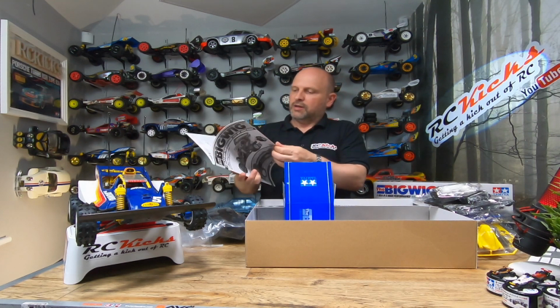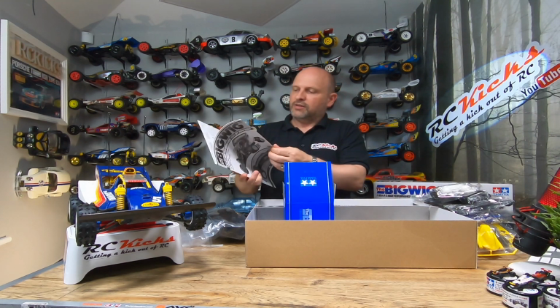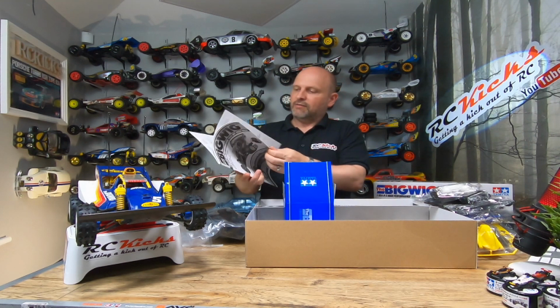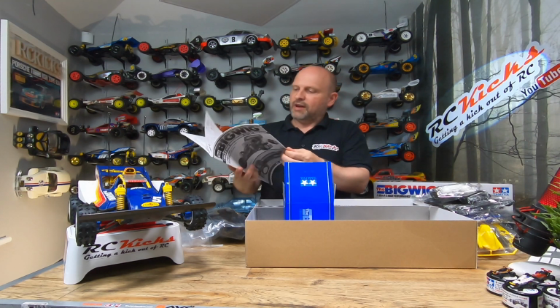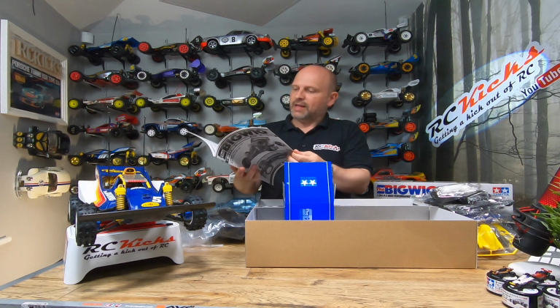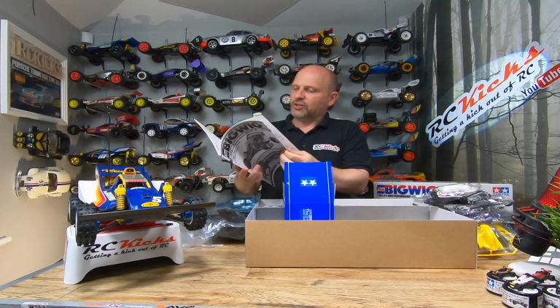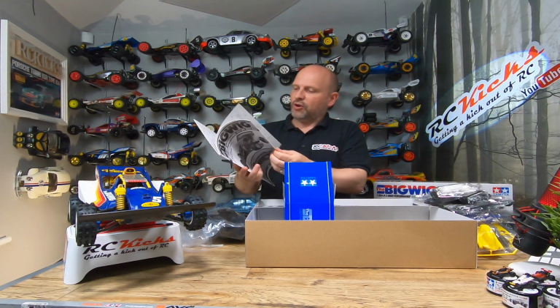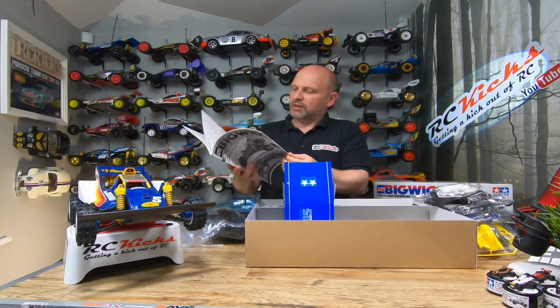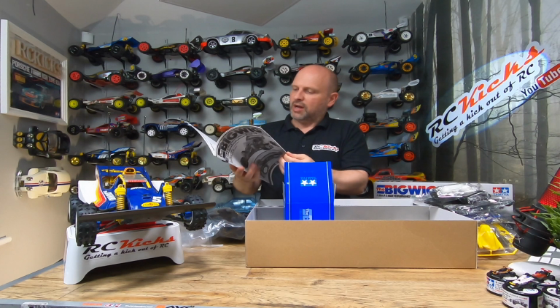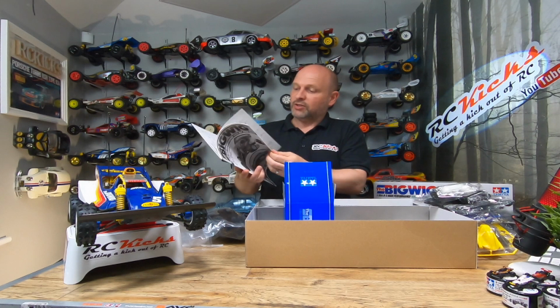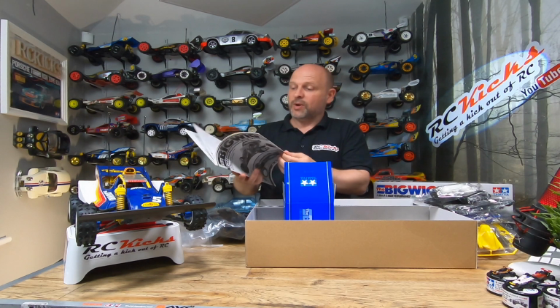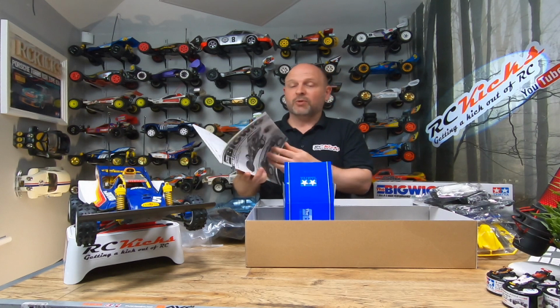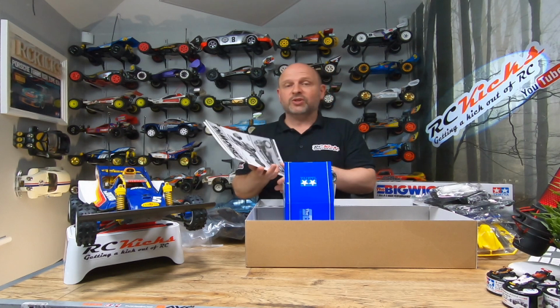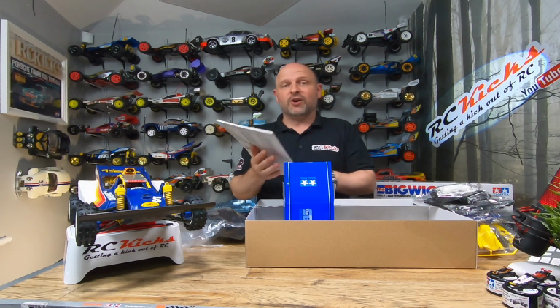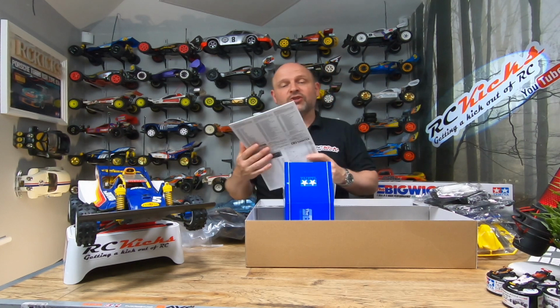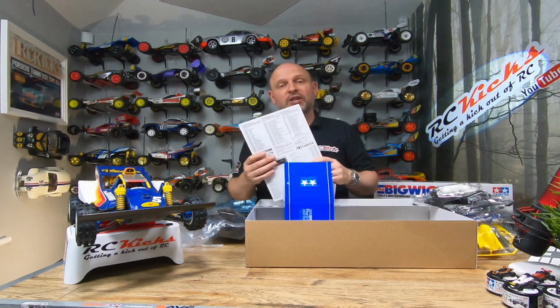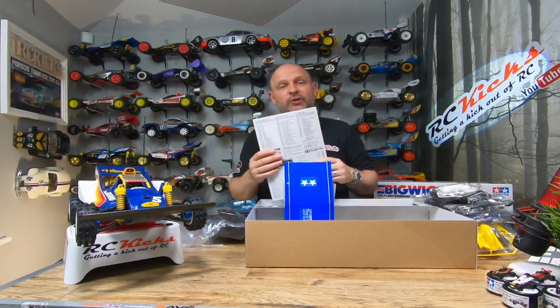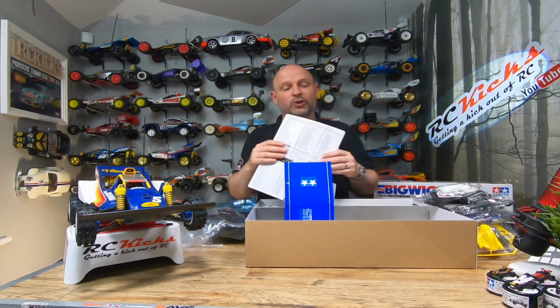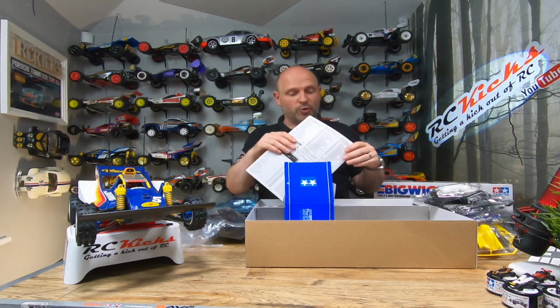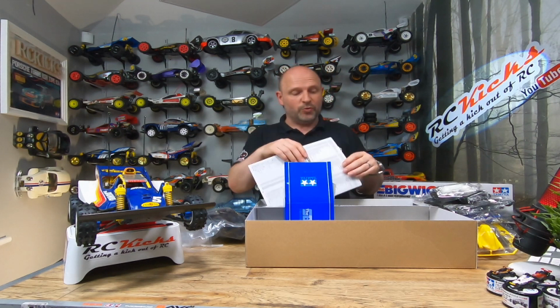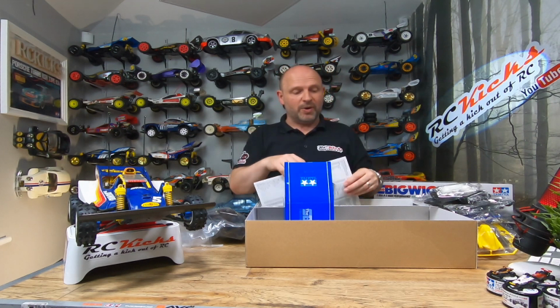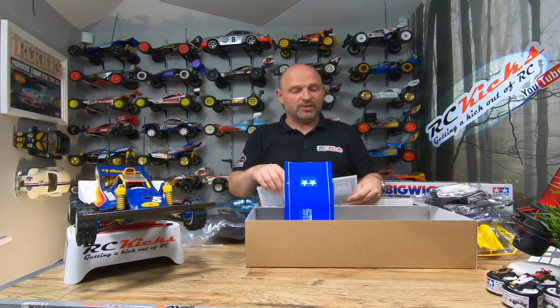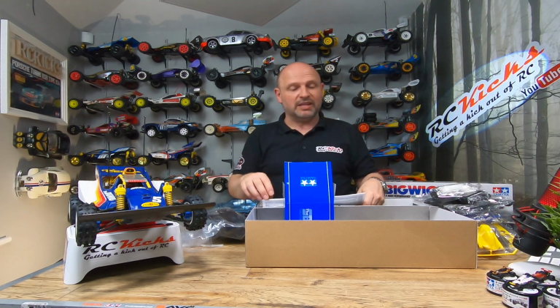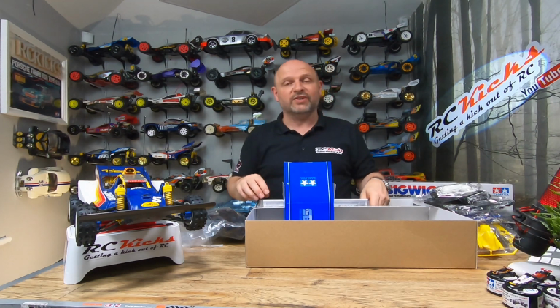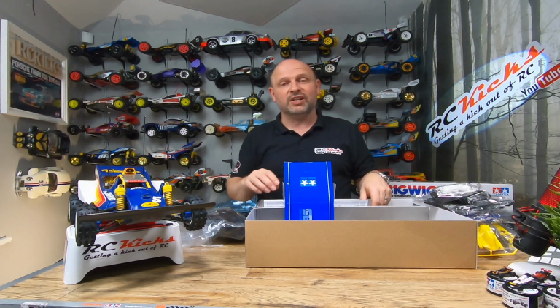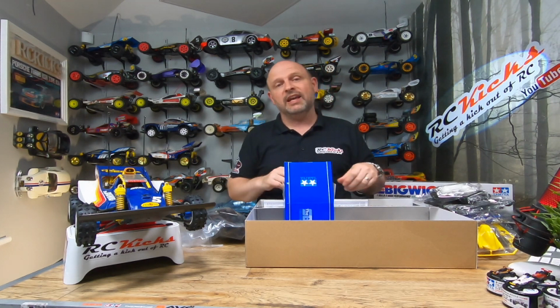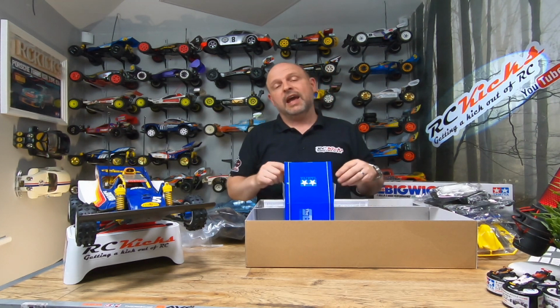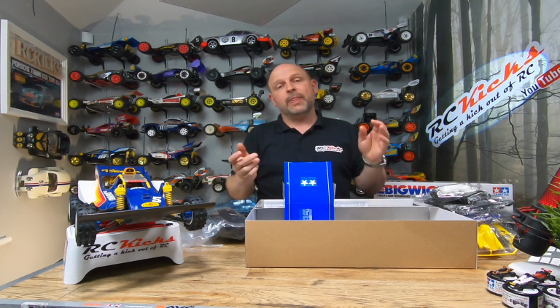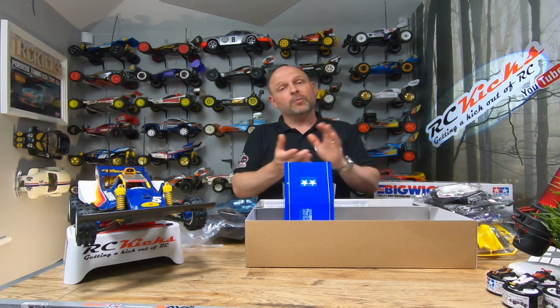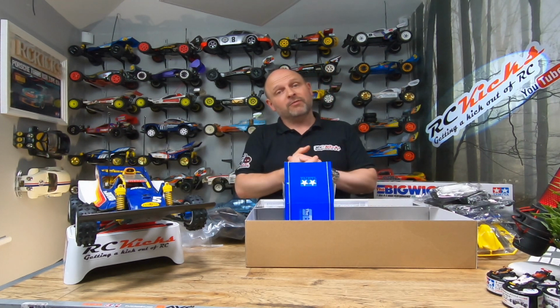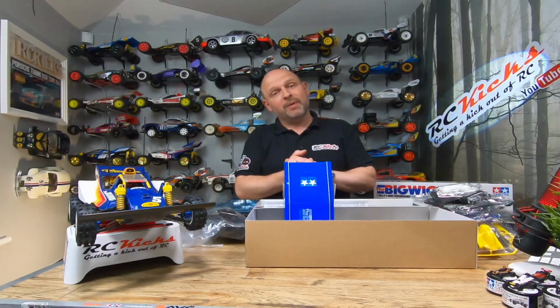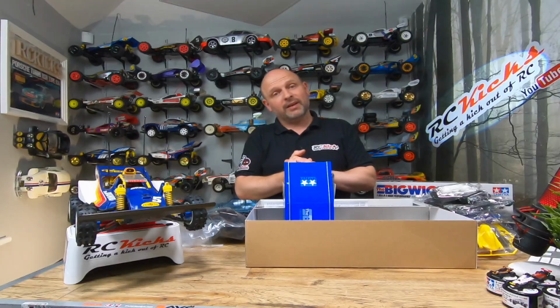Right, let's cut to a montage so you can have a good look at all the parts individually, and then we'll be right back.